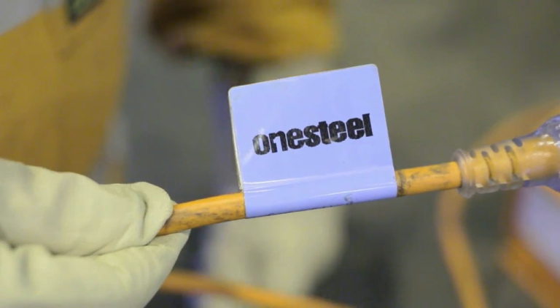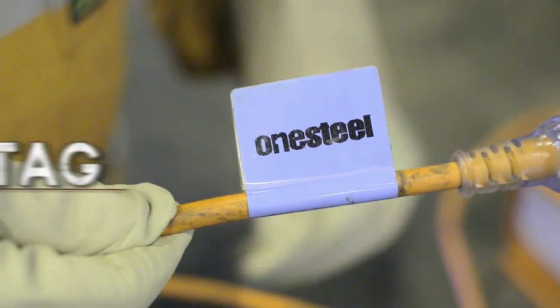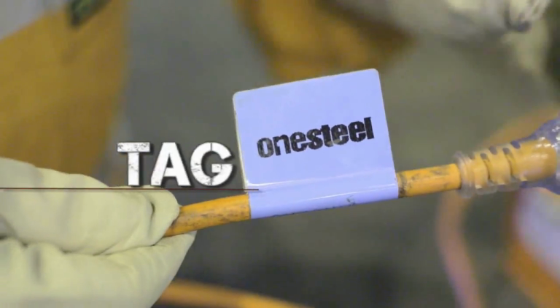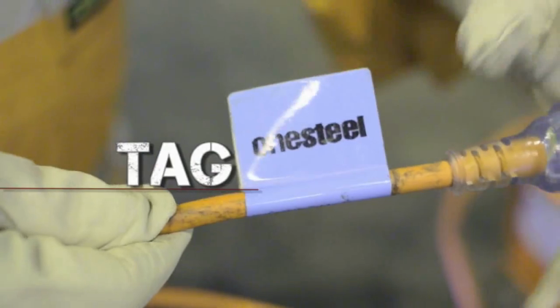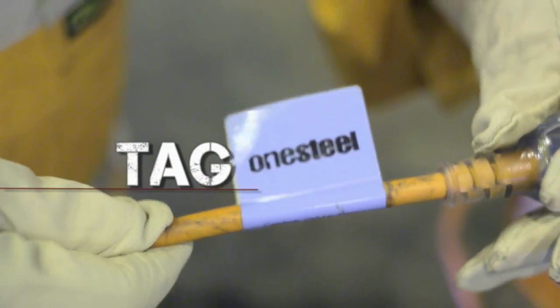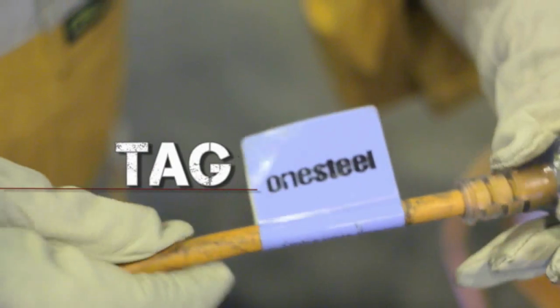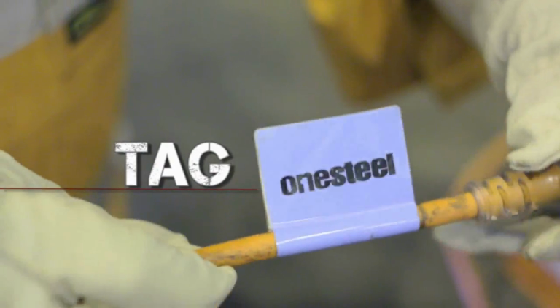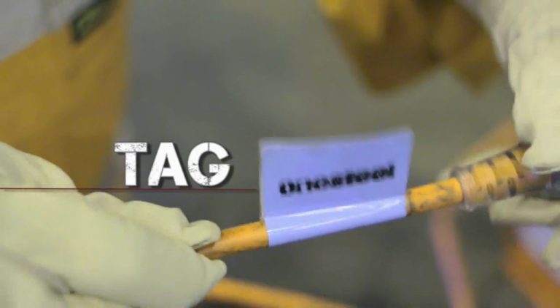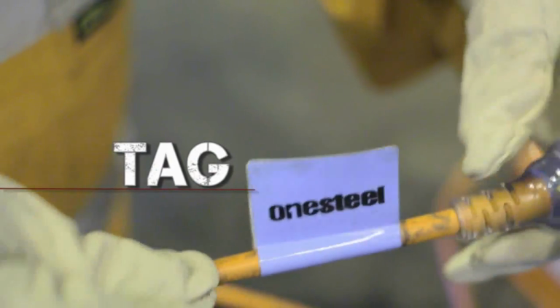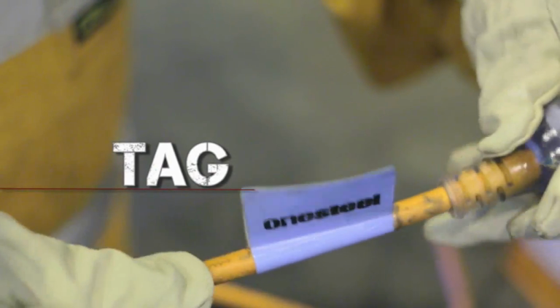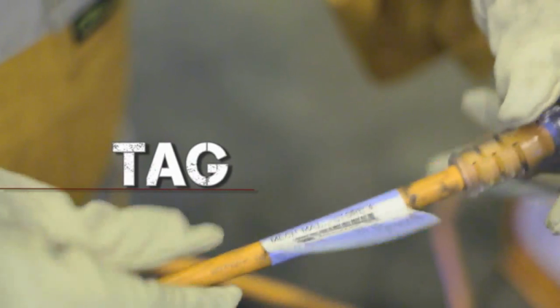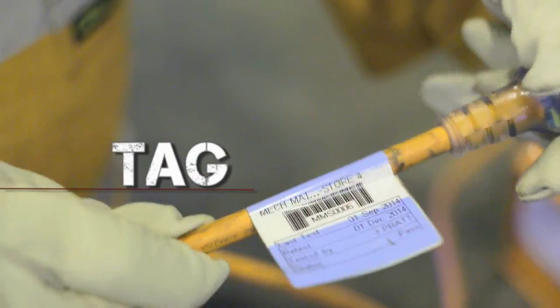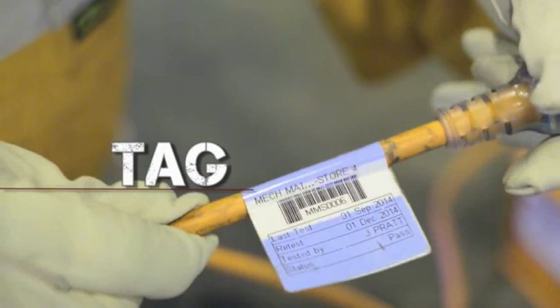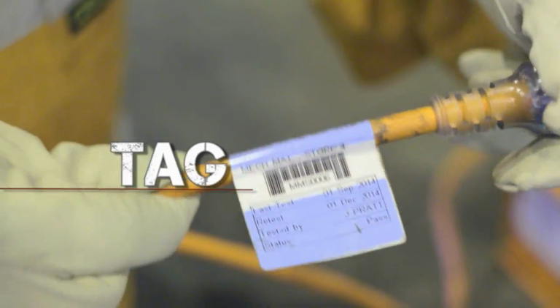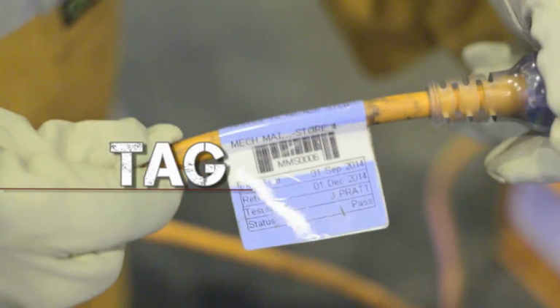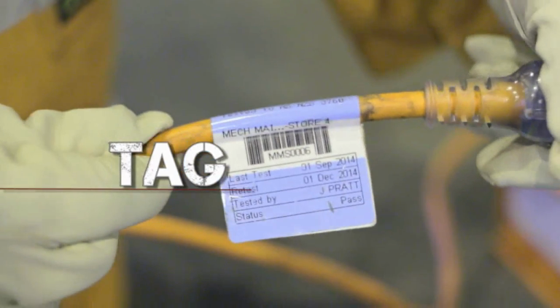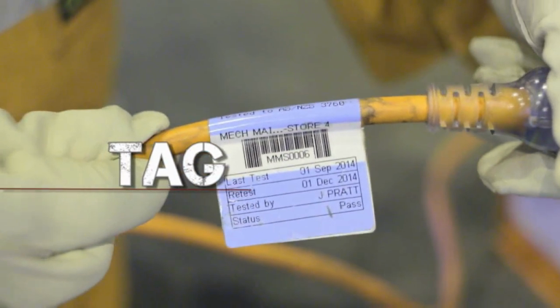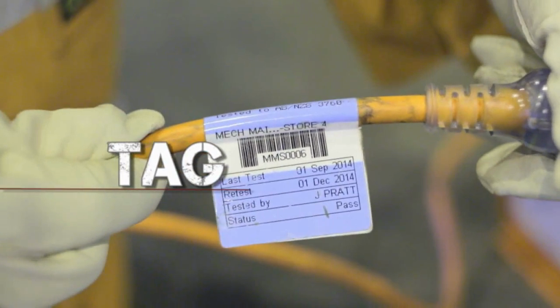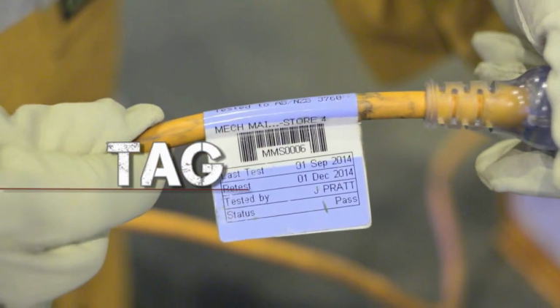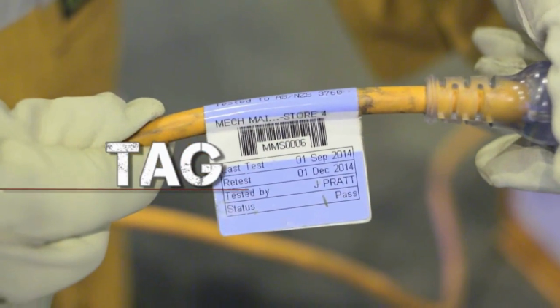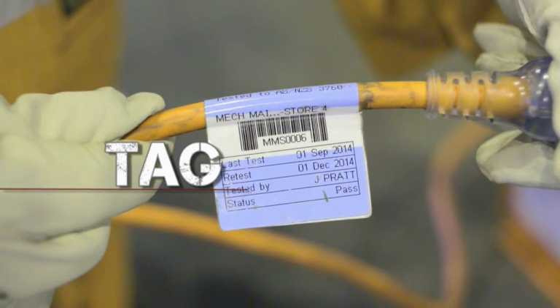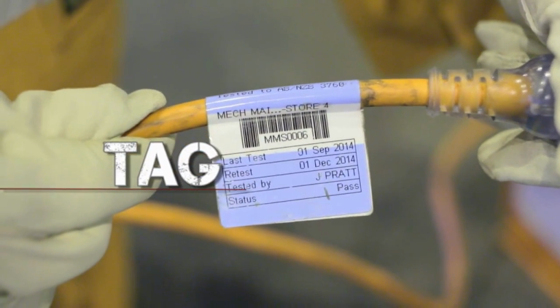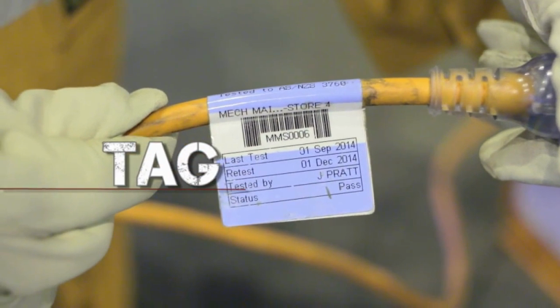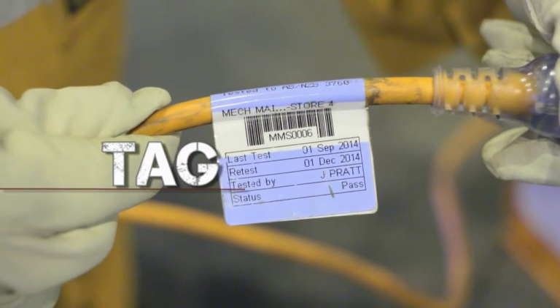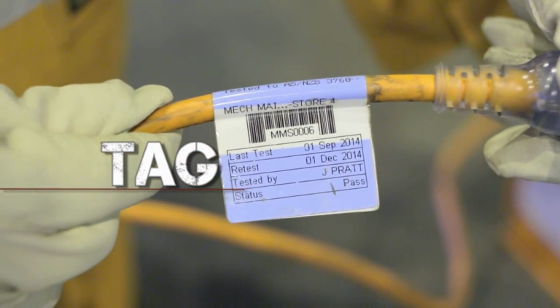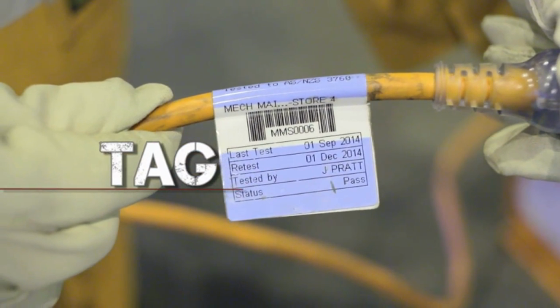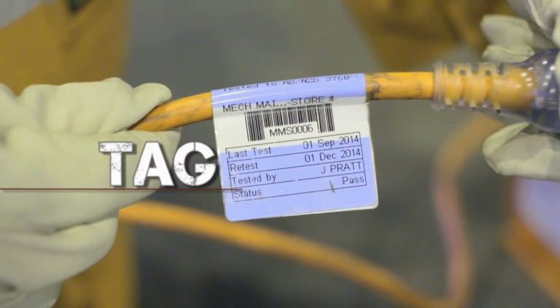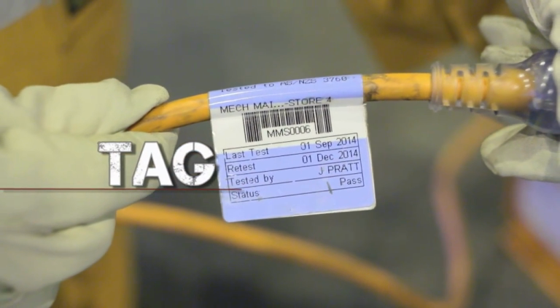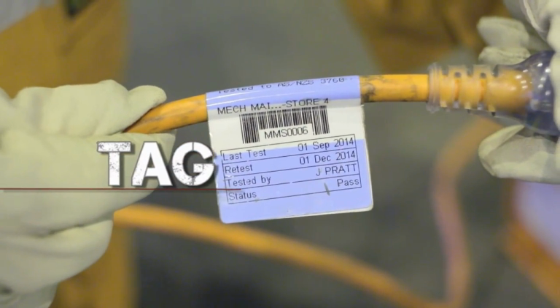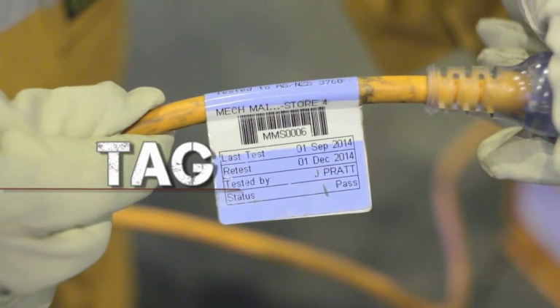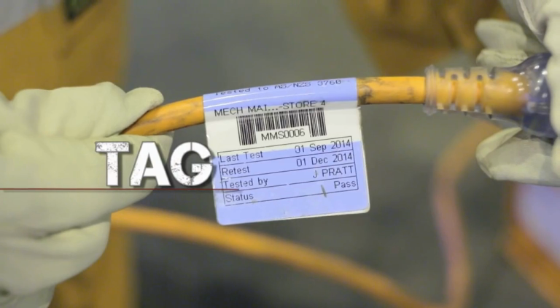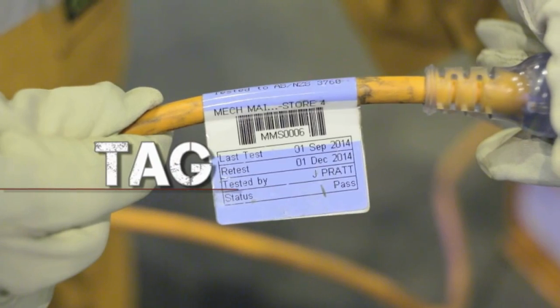If you do use a portable electrical appliance, make sure the appliance has a test tag which is in date.